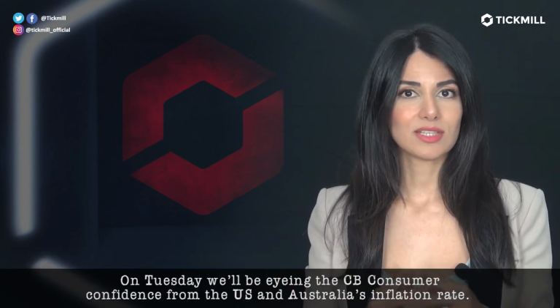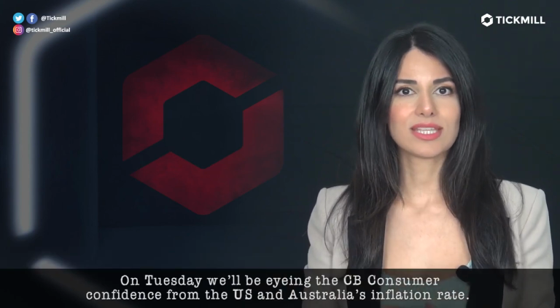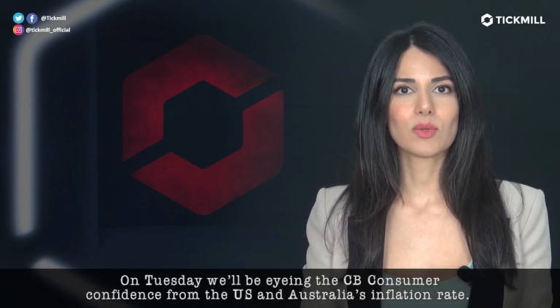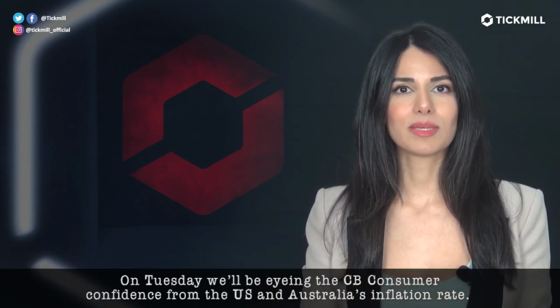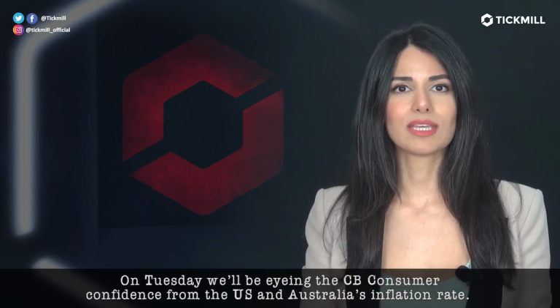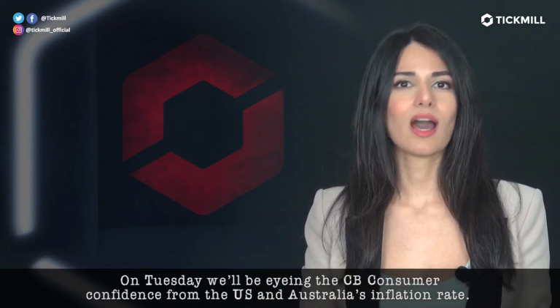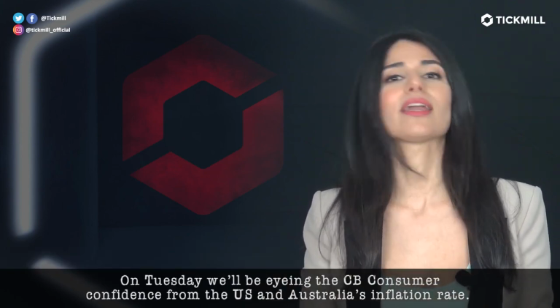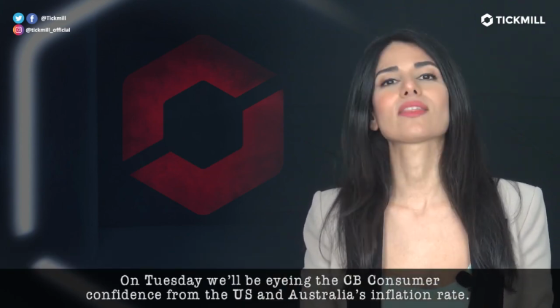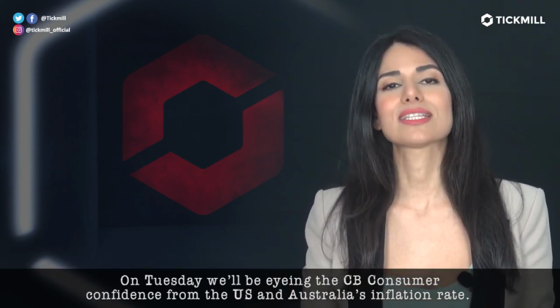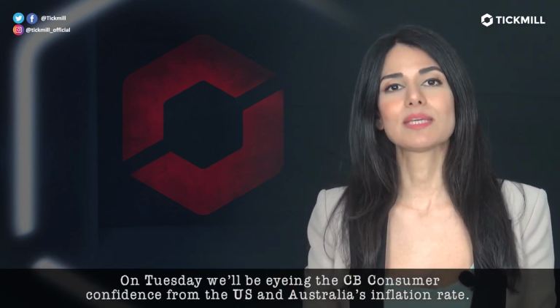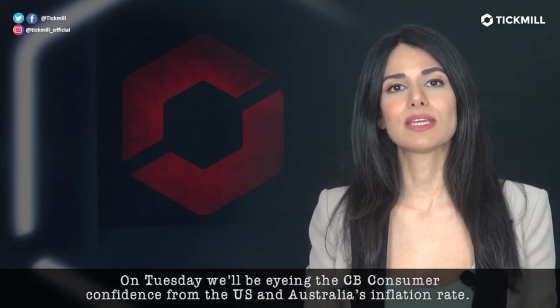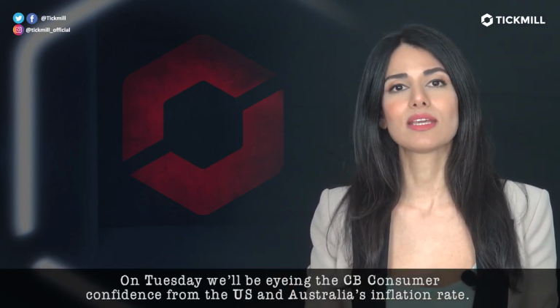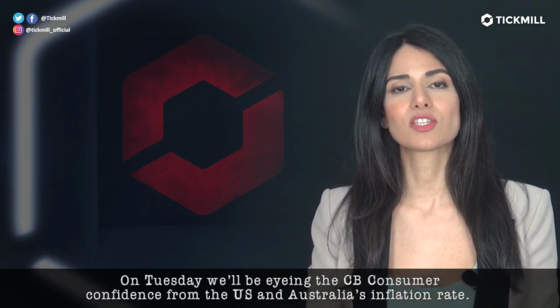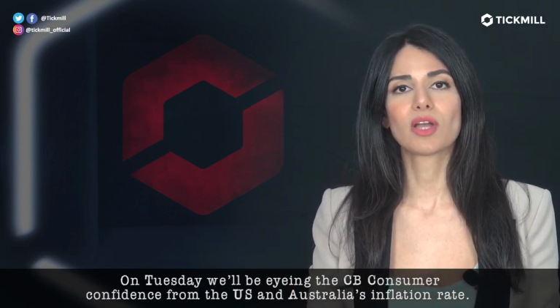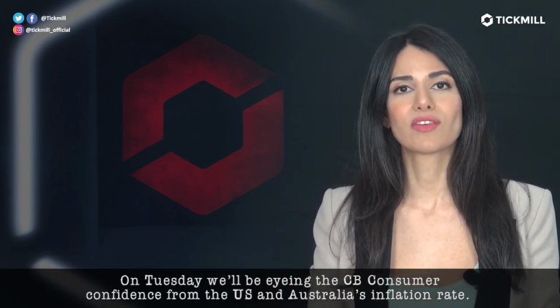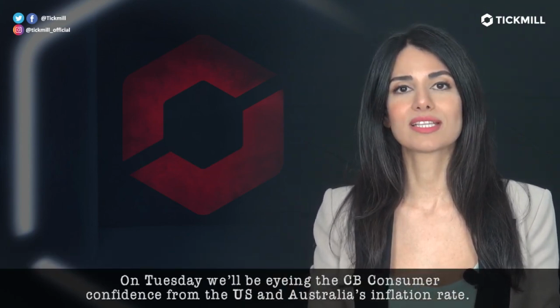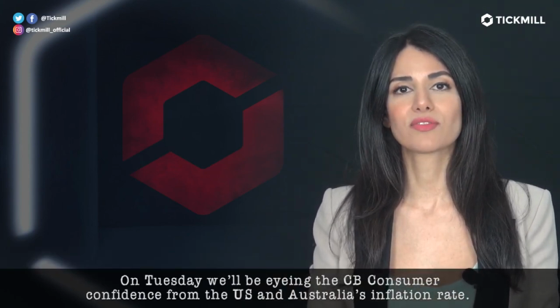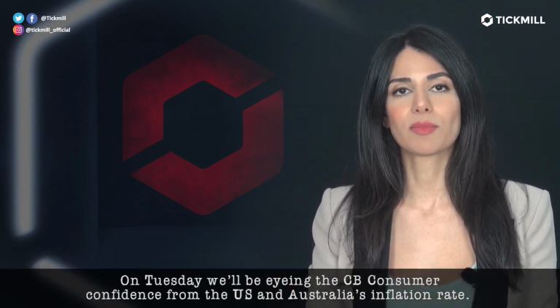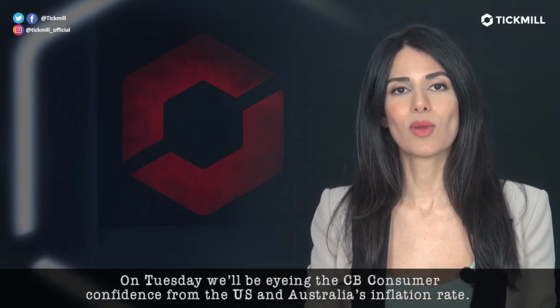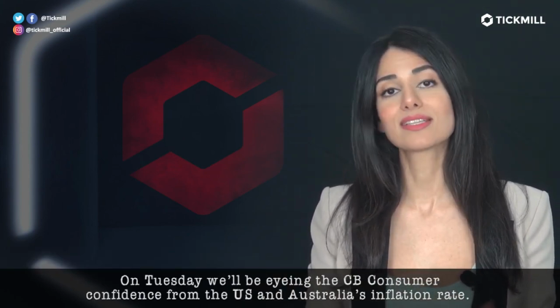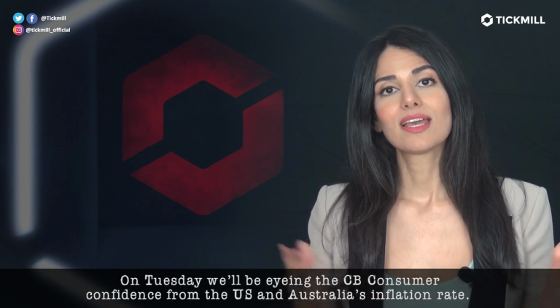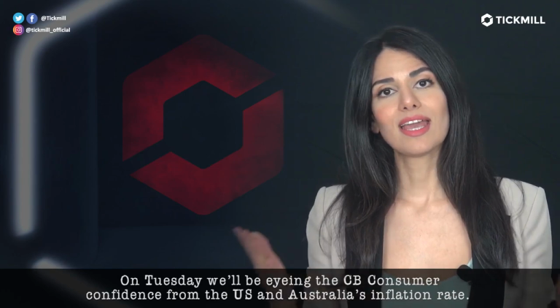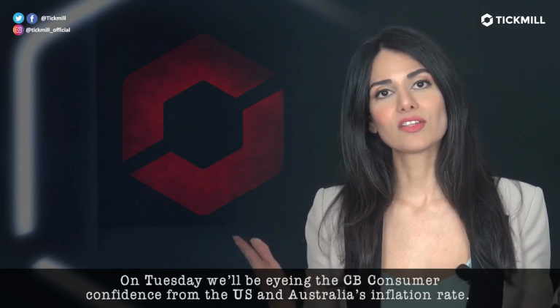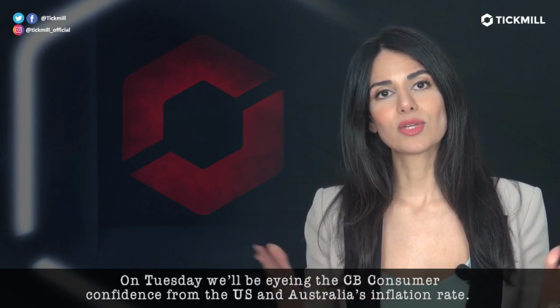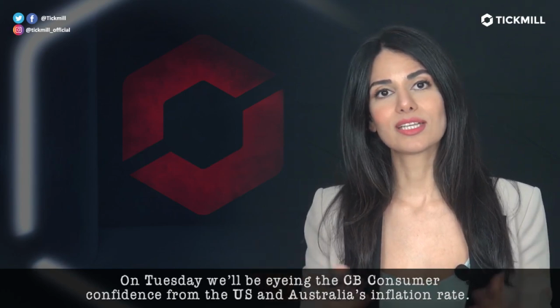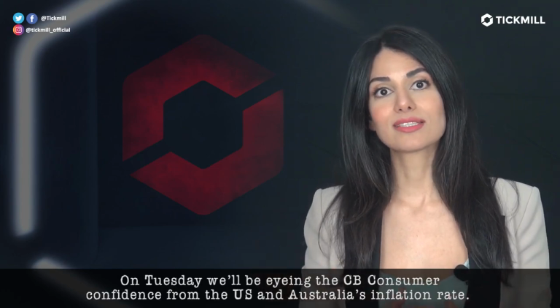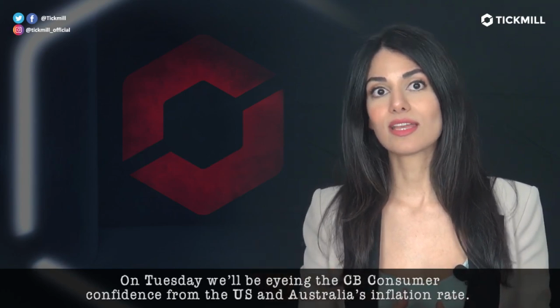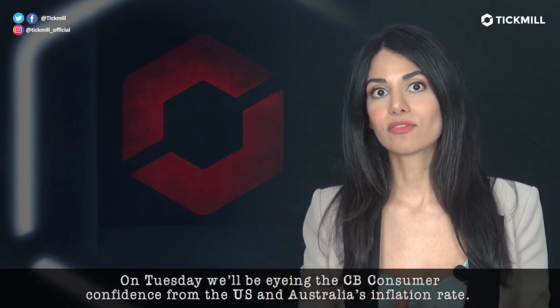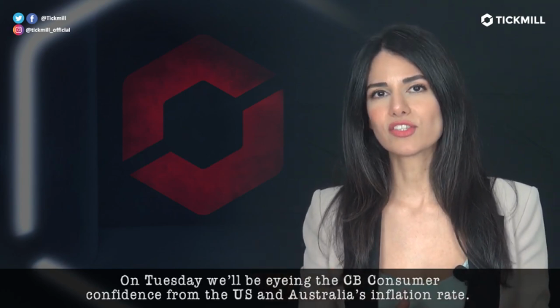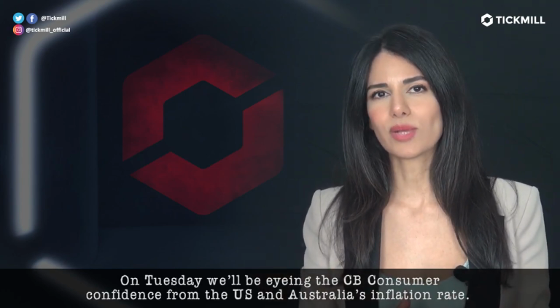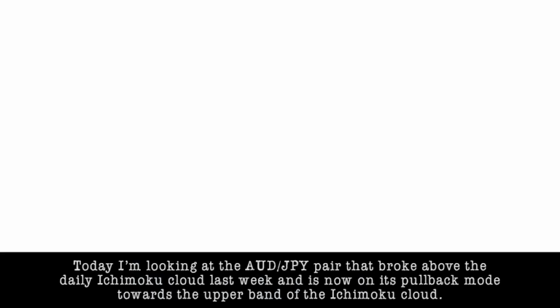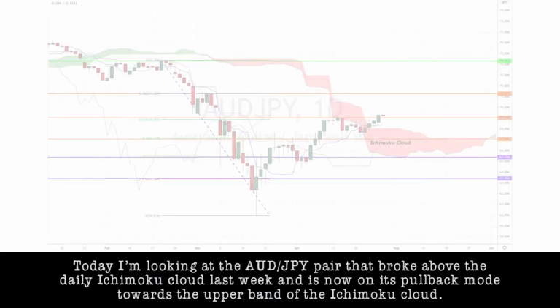On Tuesday, we'll be eyeing the CB consumer confidence from the U.S. and Australia's inflation rate.